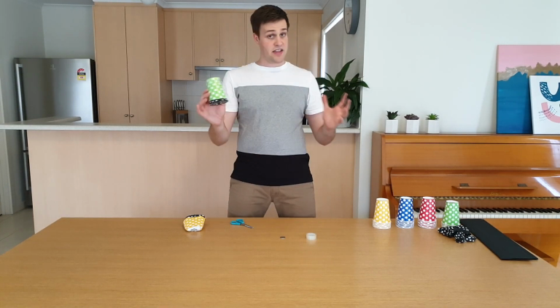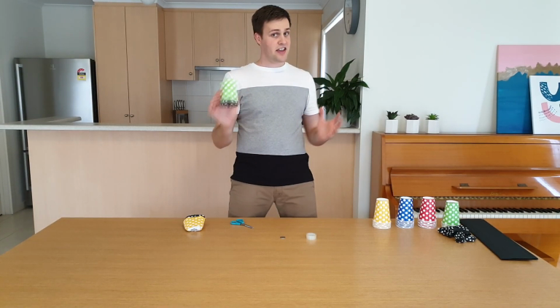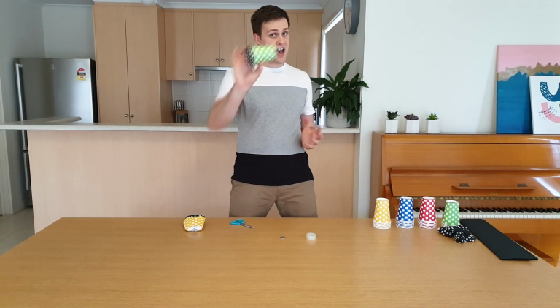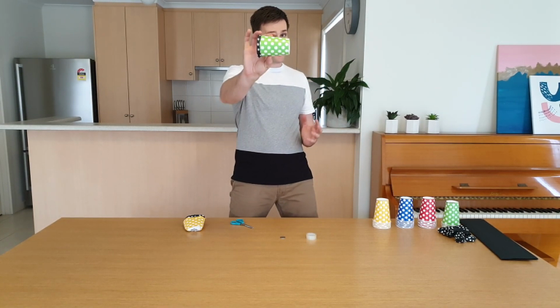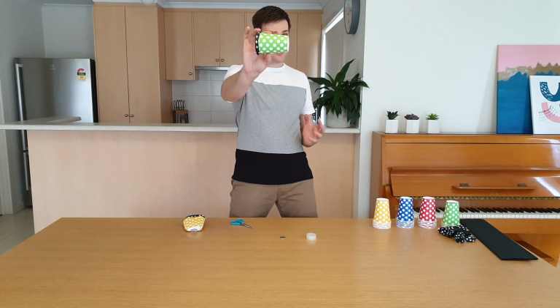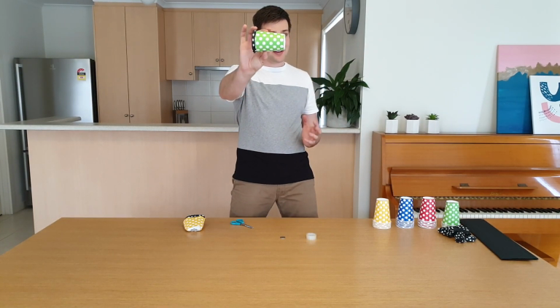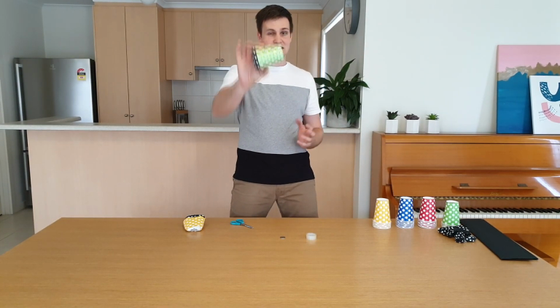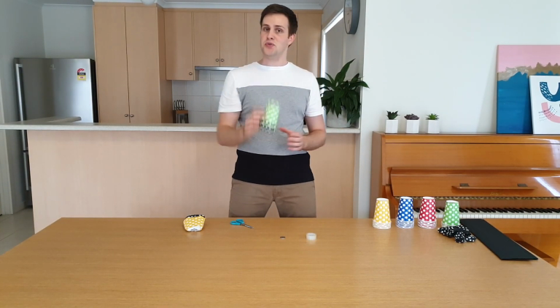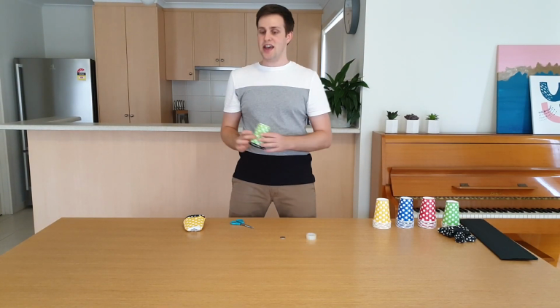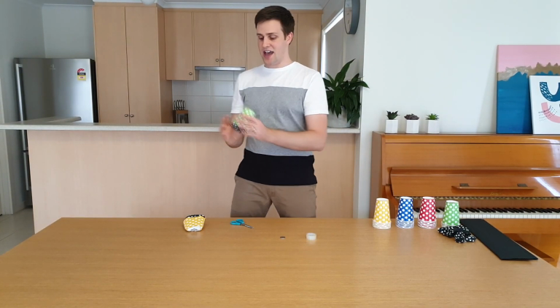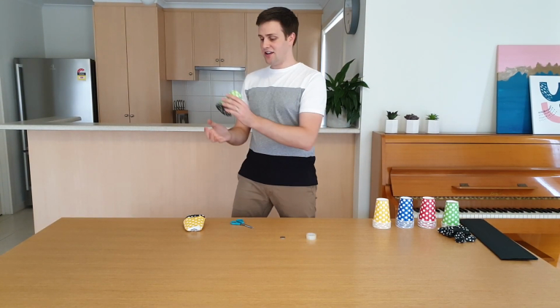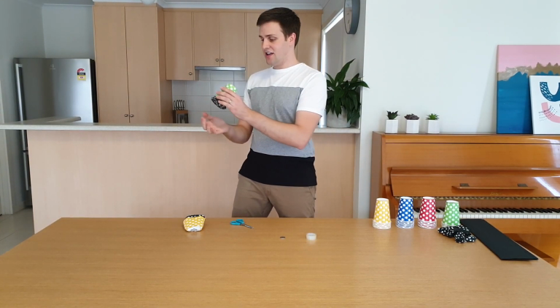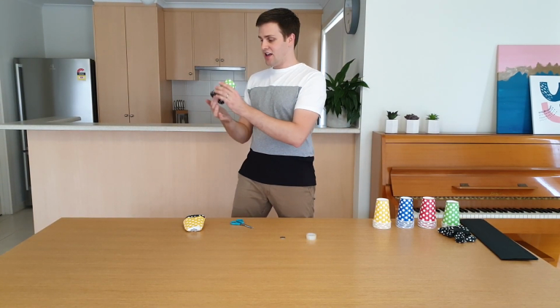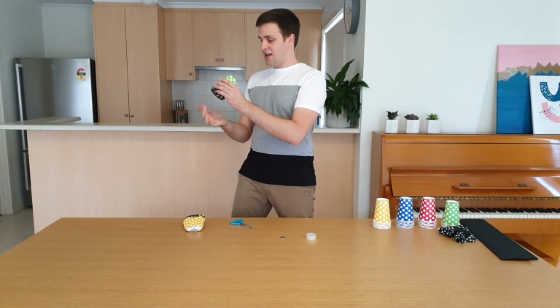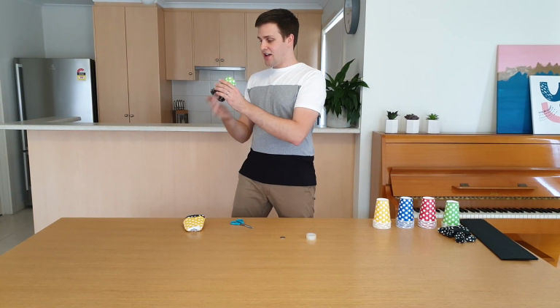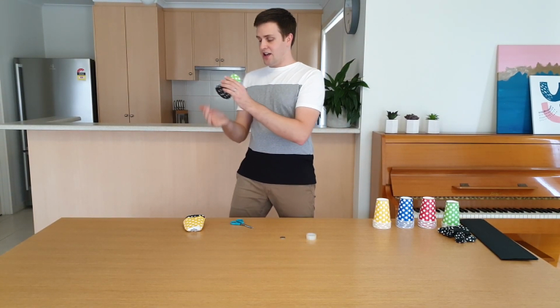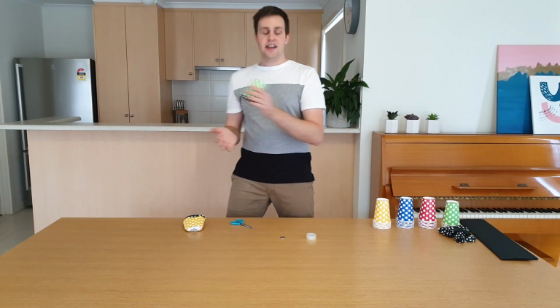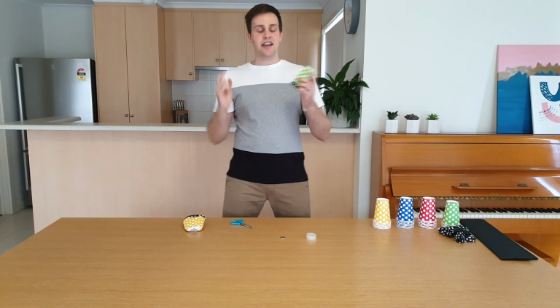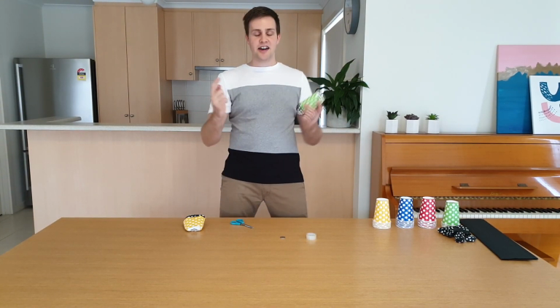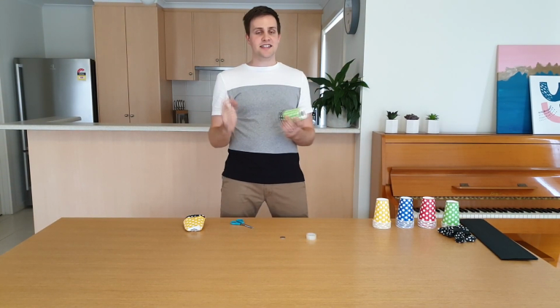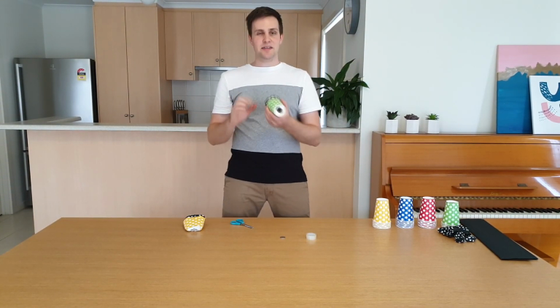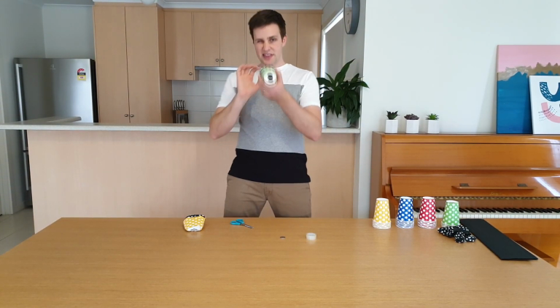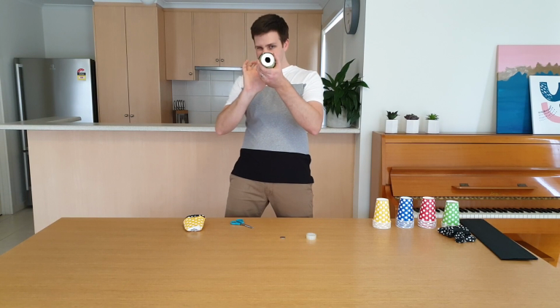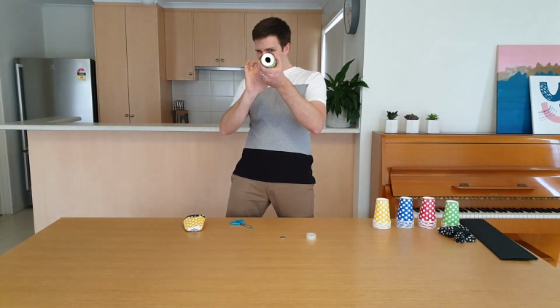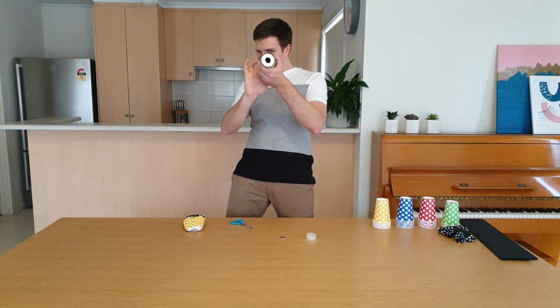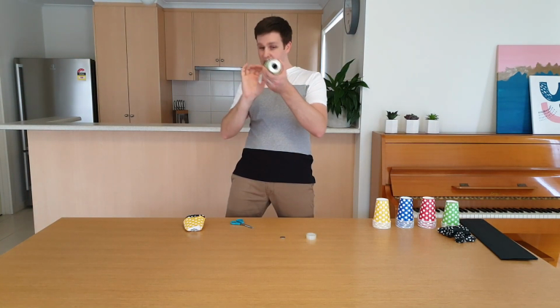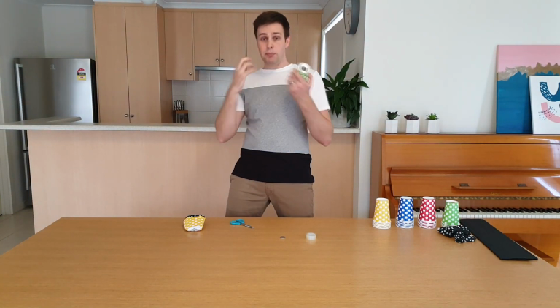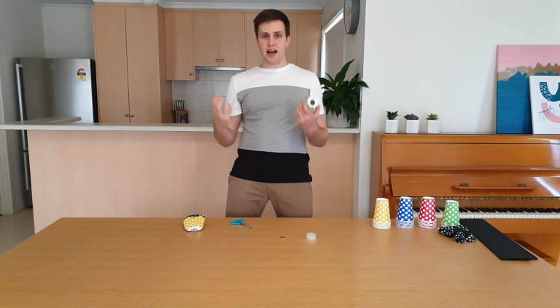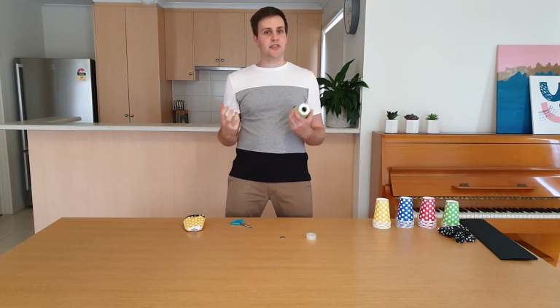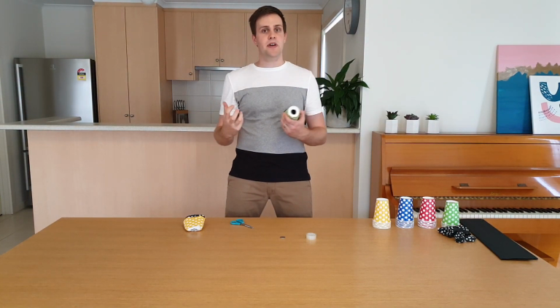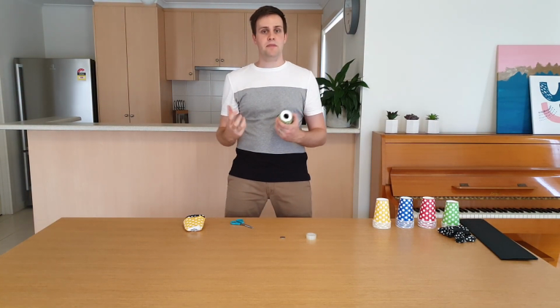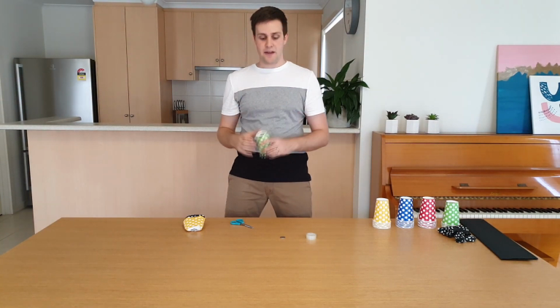And there you have it, a small air cannon. Now you can't see it, but this is shooting out blasts of air.